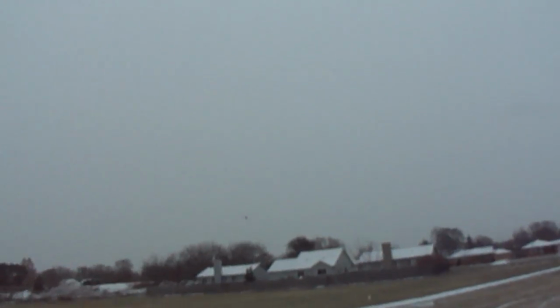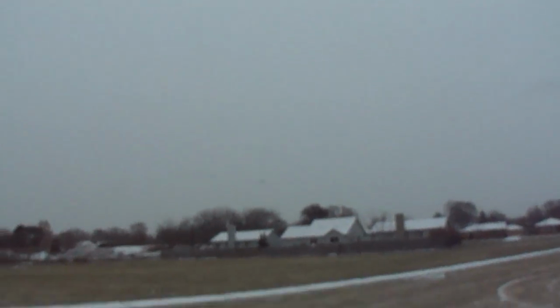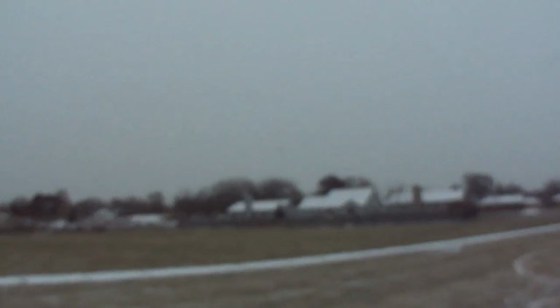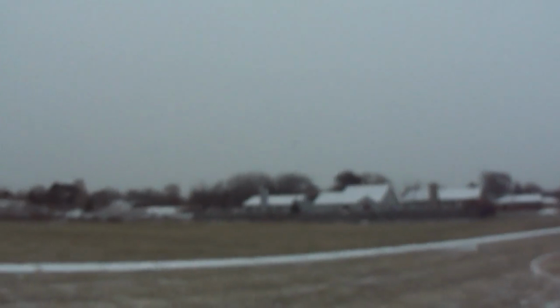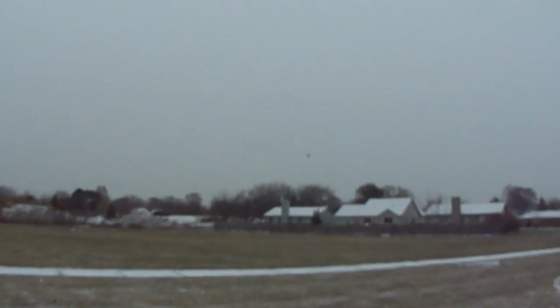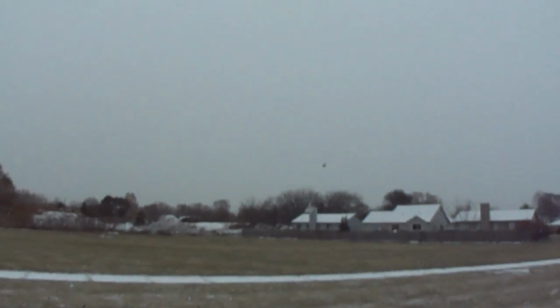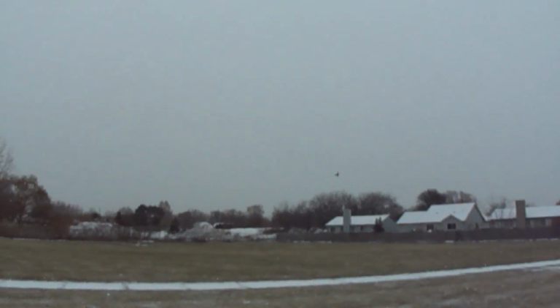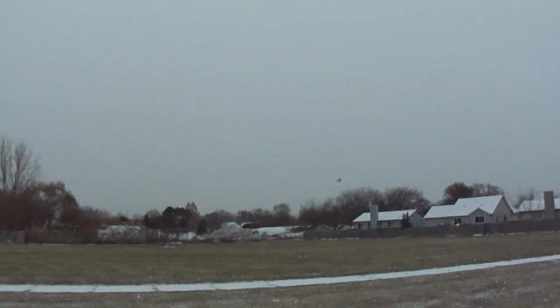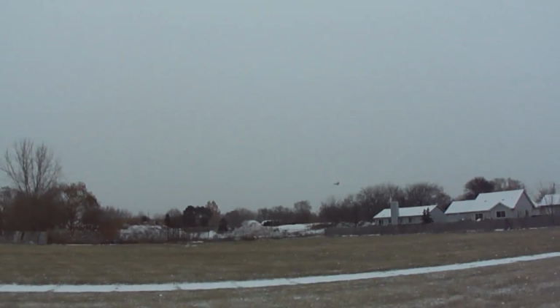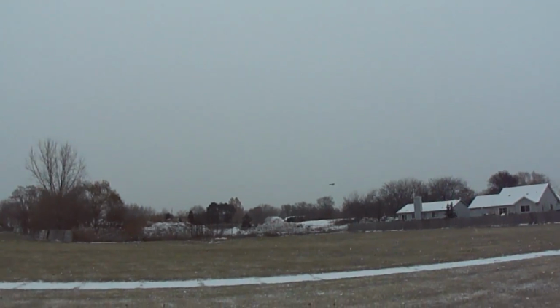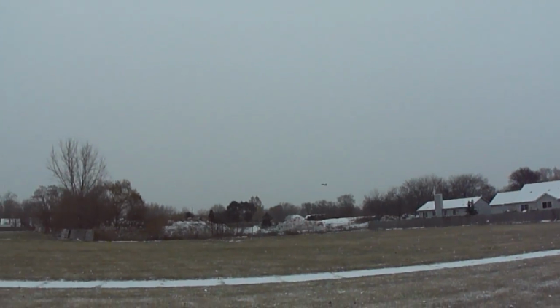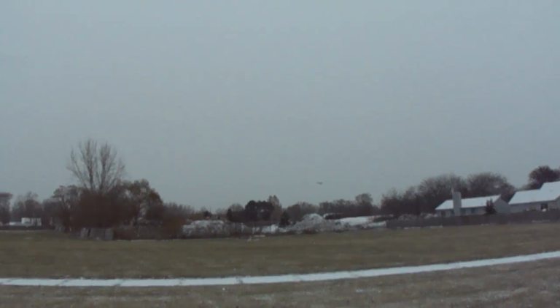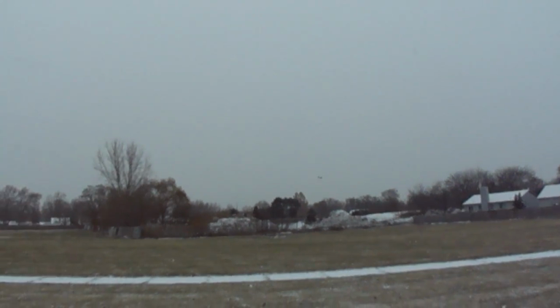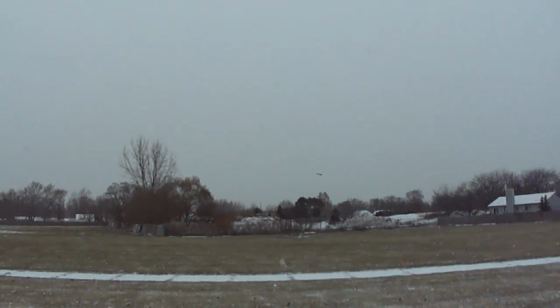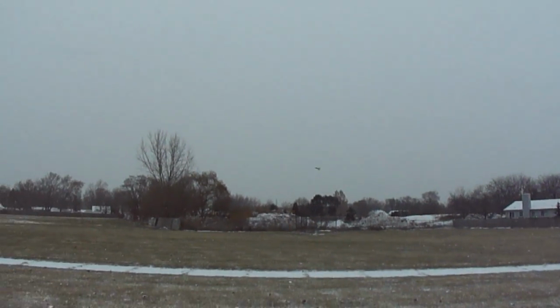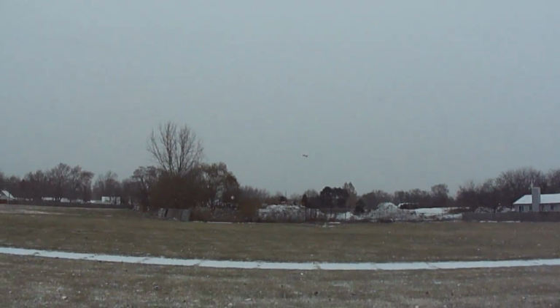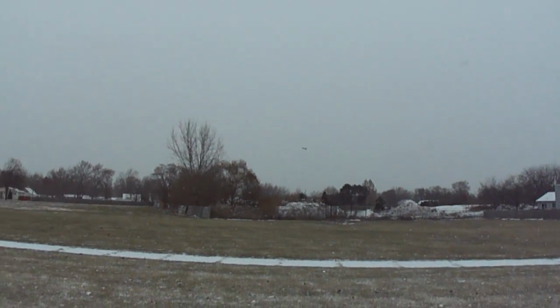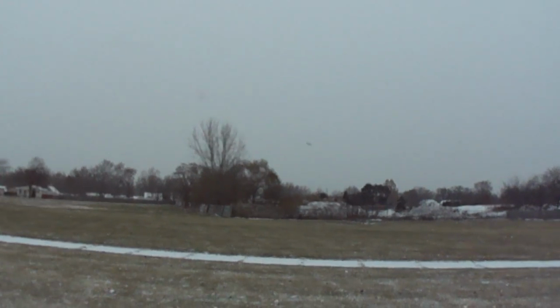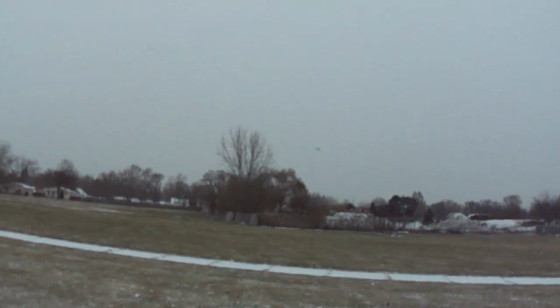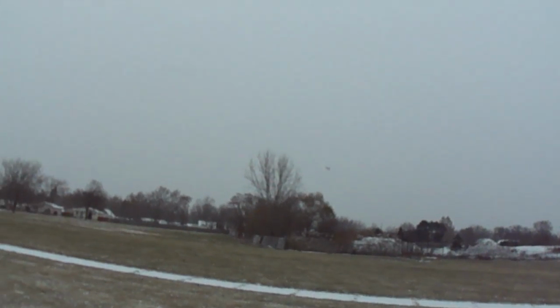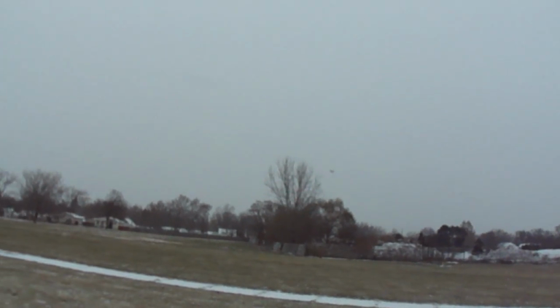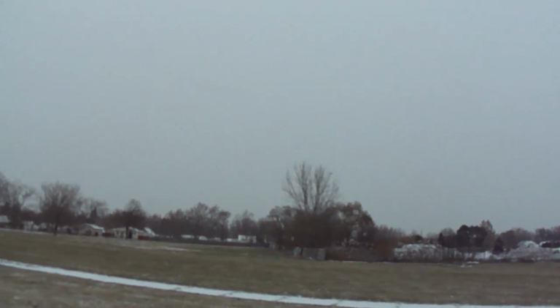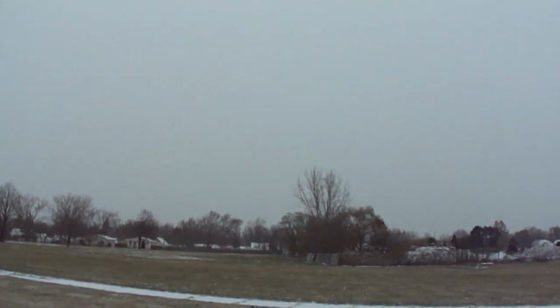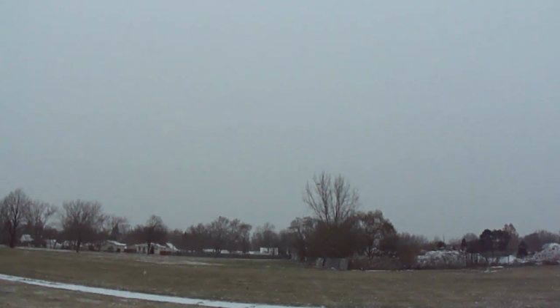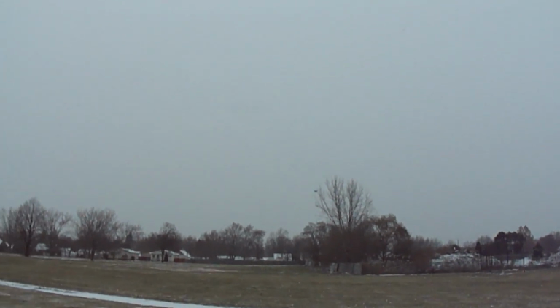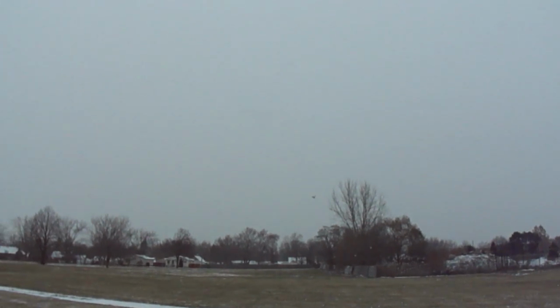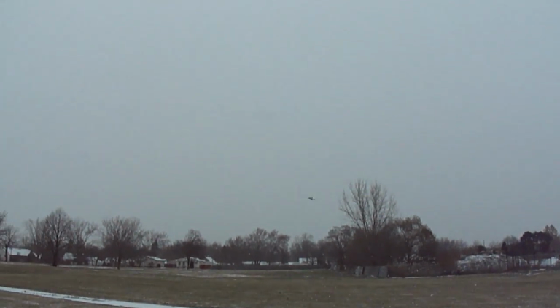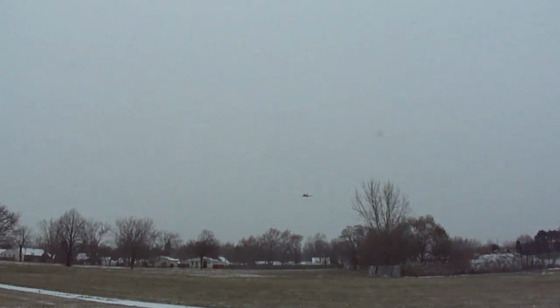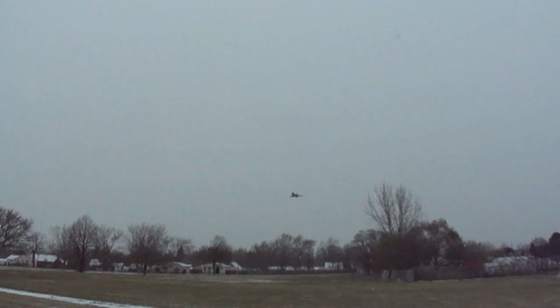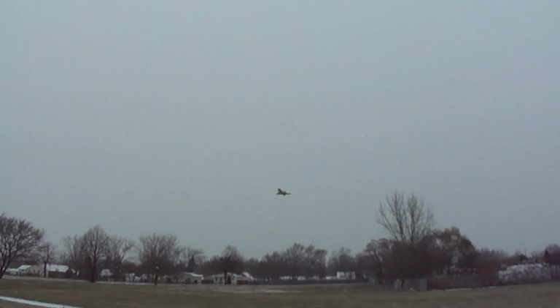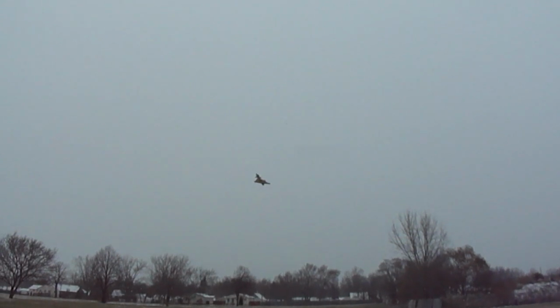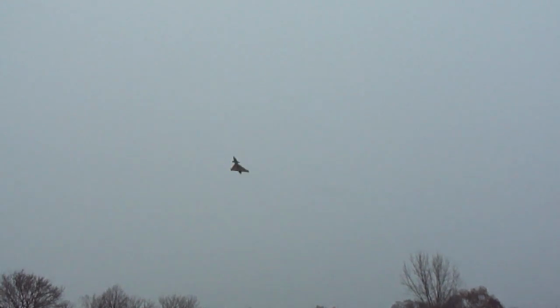I'm sure you can build this without the thrust vector unit too, but I'll just go ahead and make a video to show you how to do it.